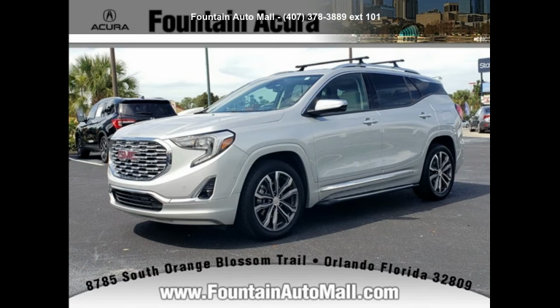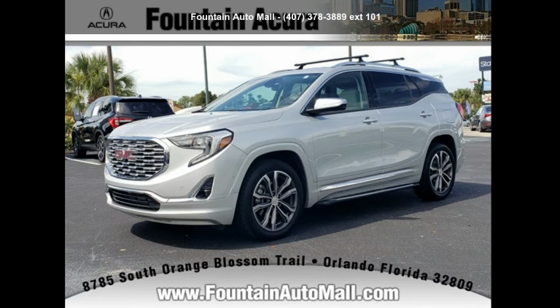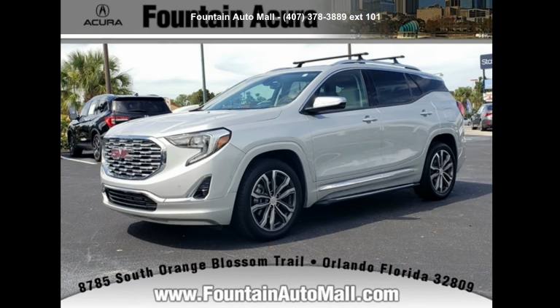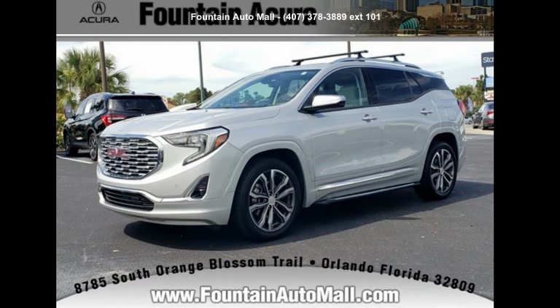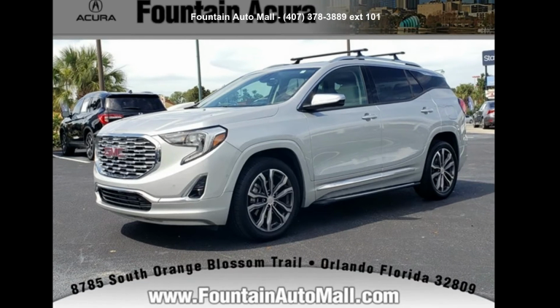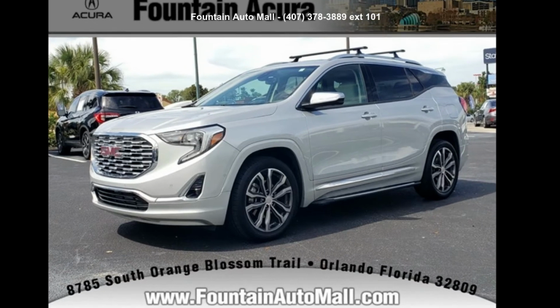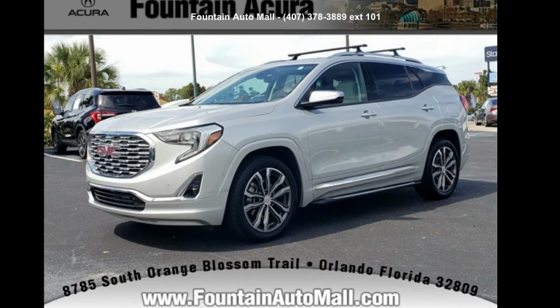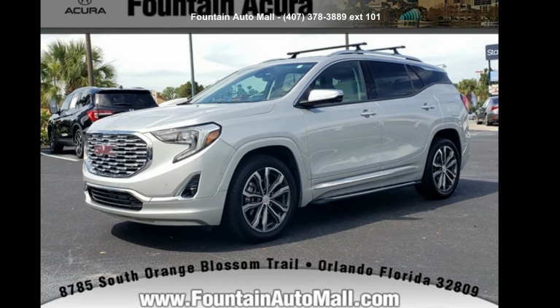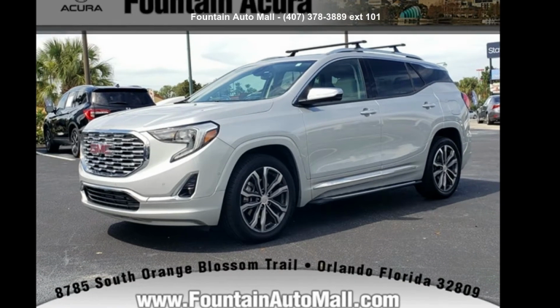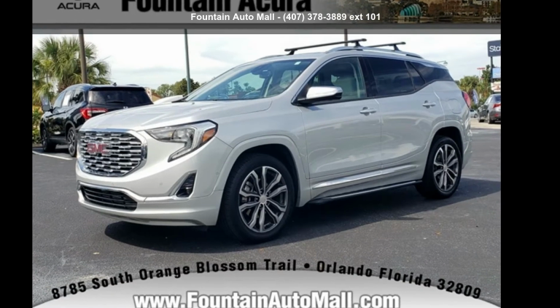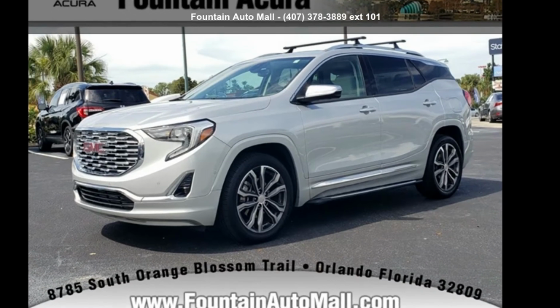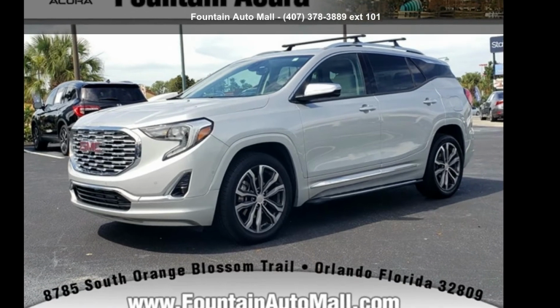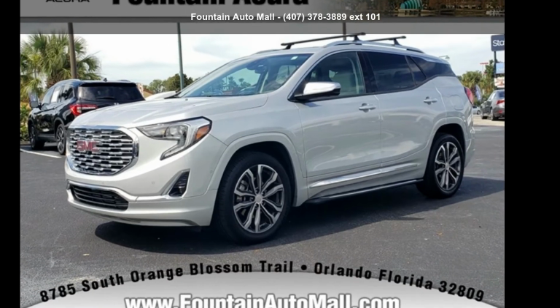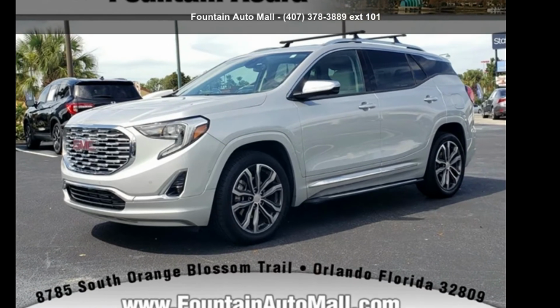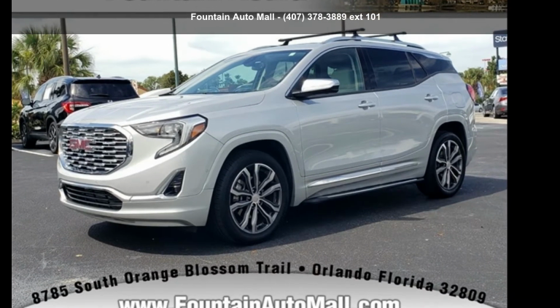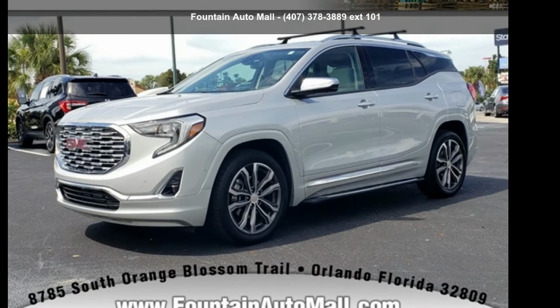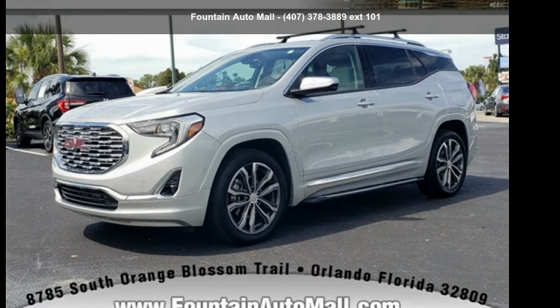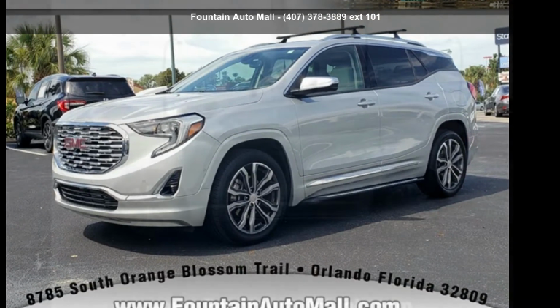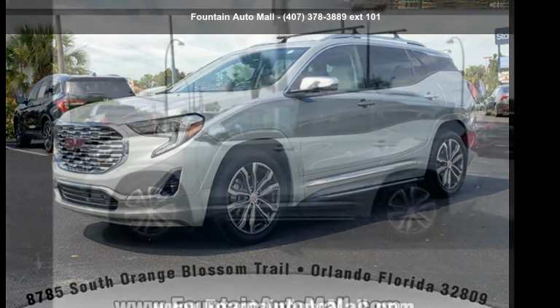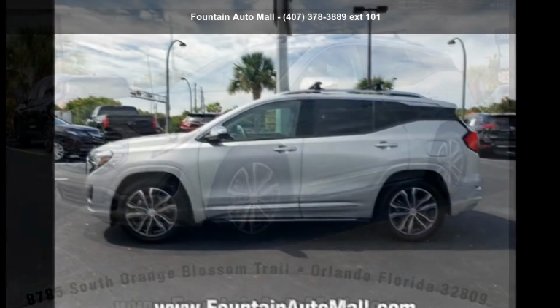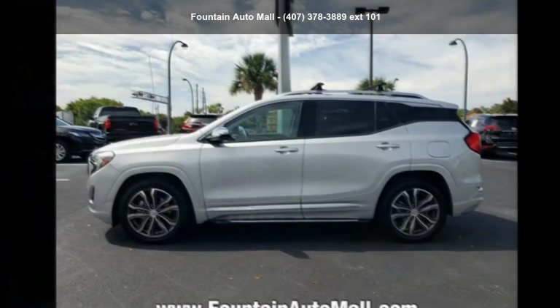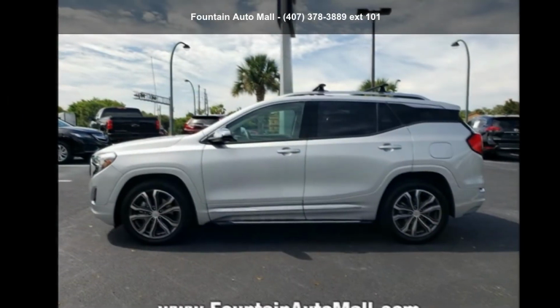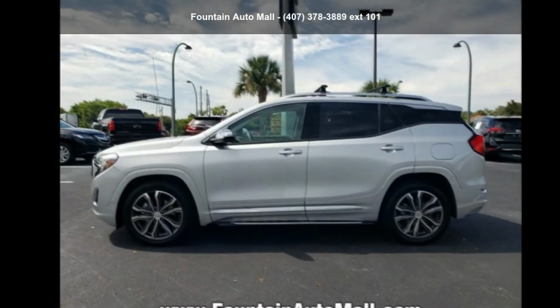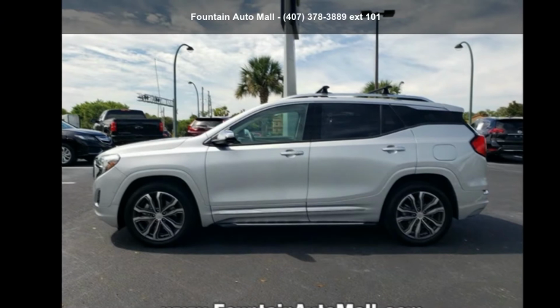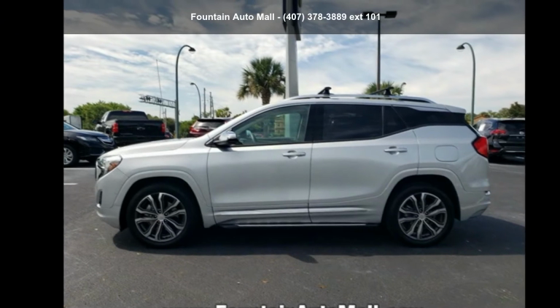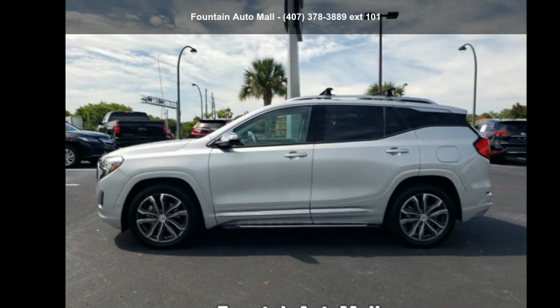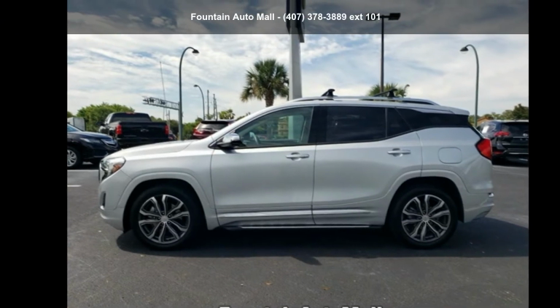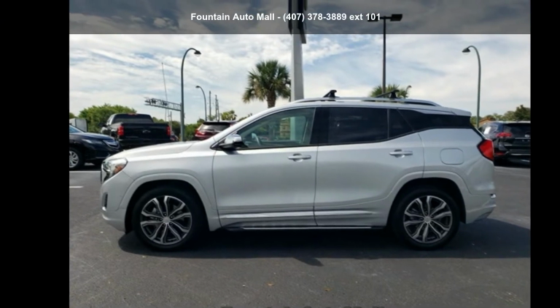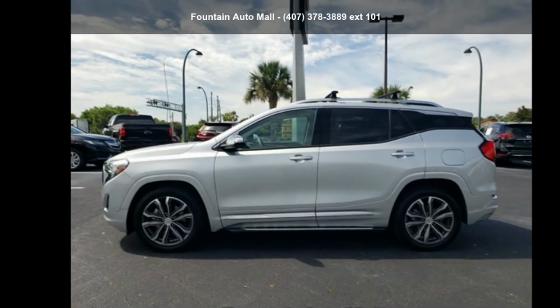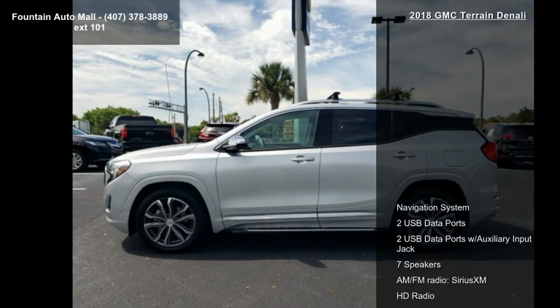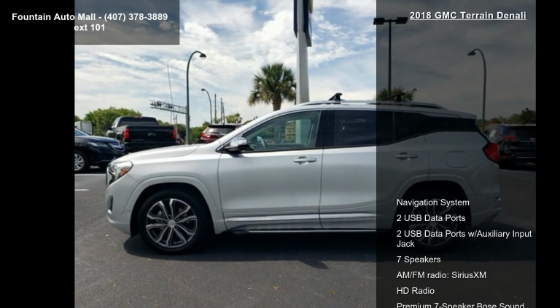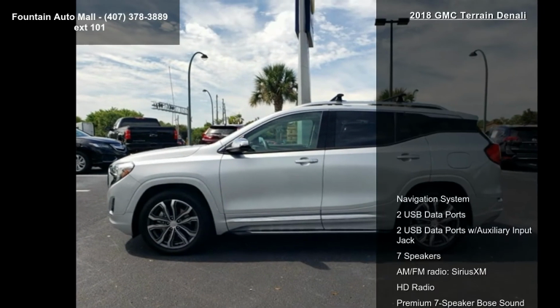Check out this GMC 2018 Terrain Denali. If you are looking for a first-rate auto, this one could be yours today.